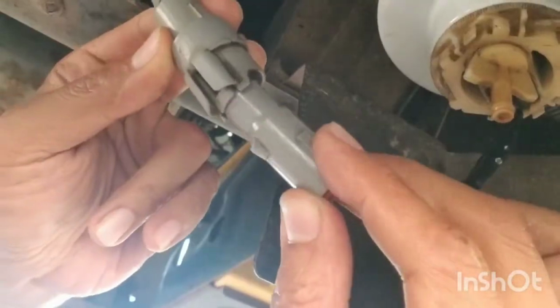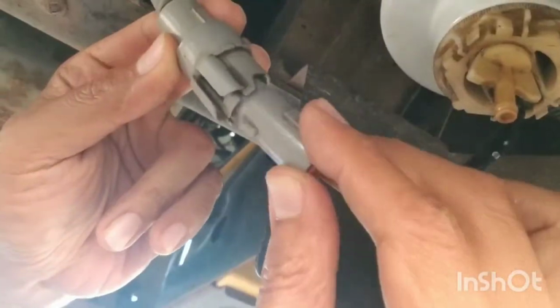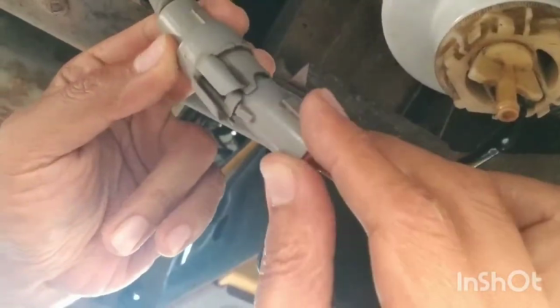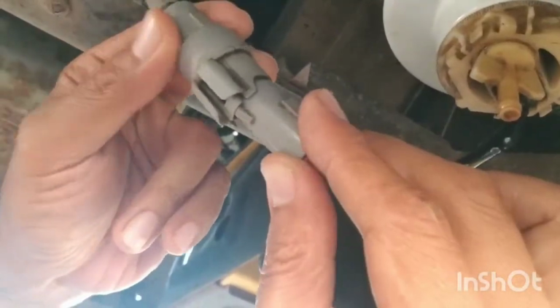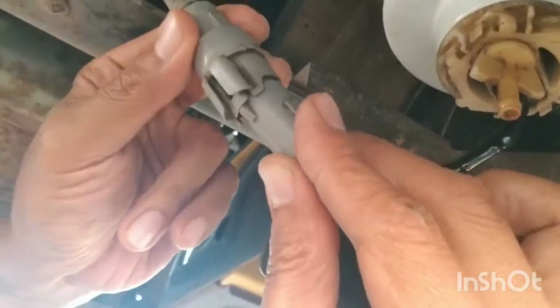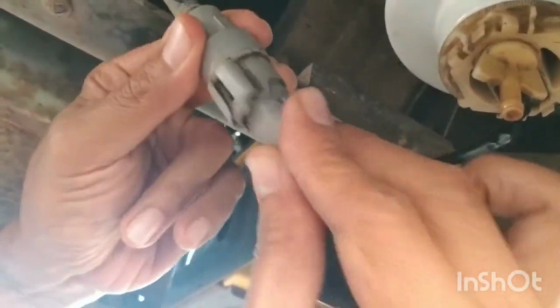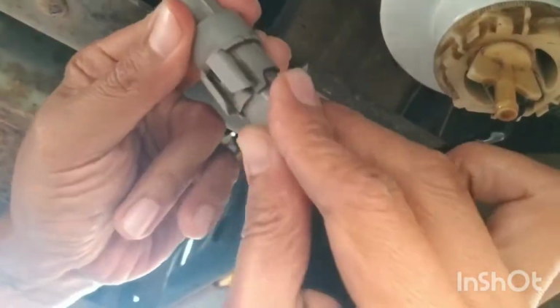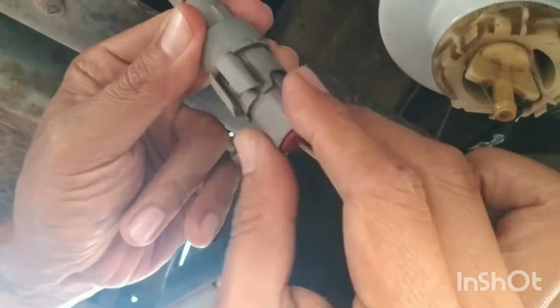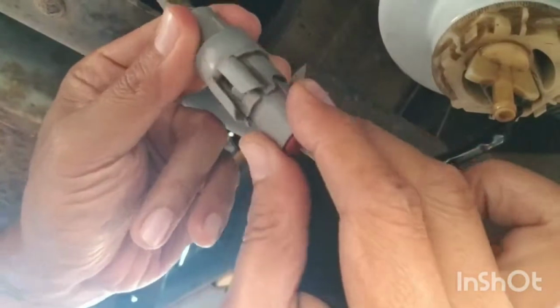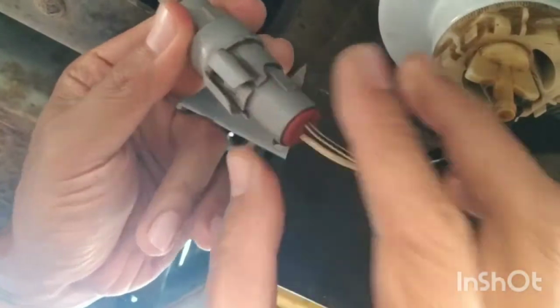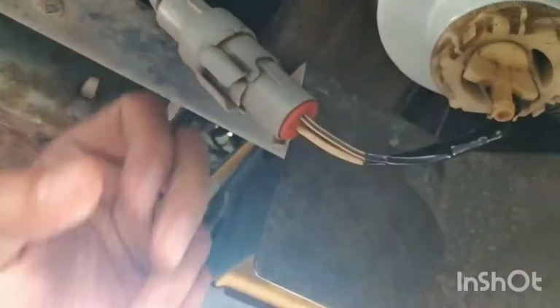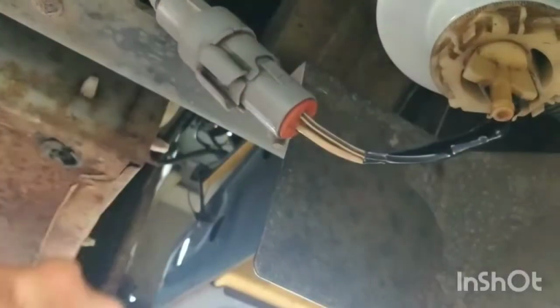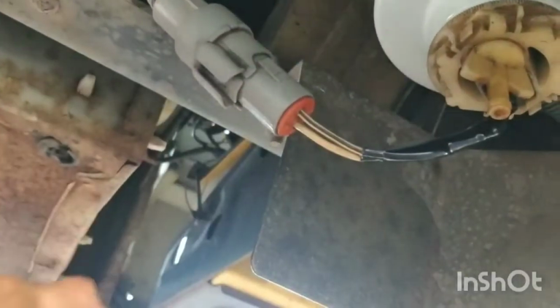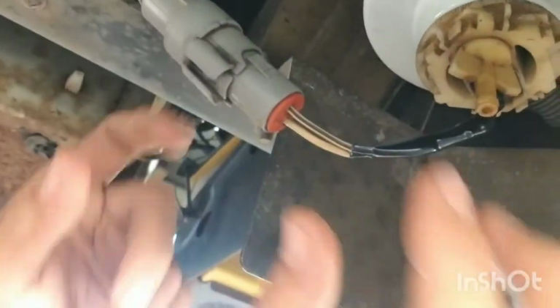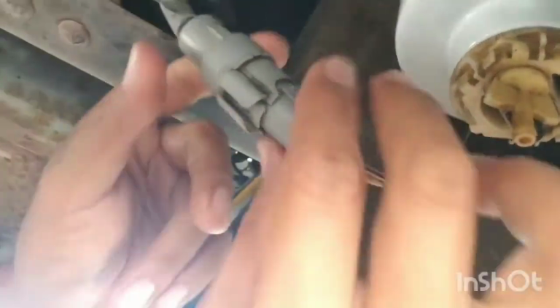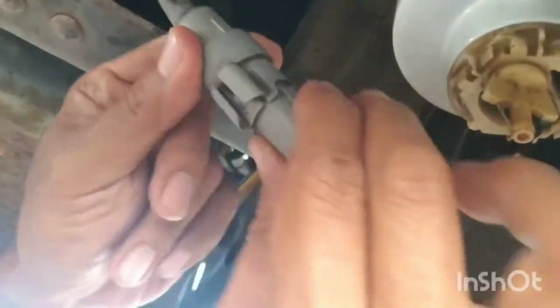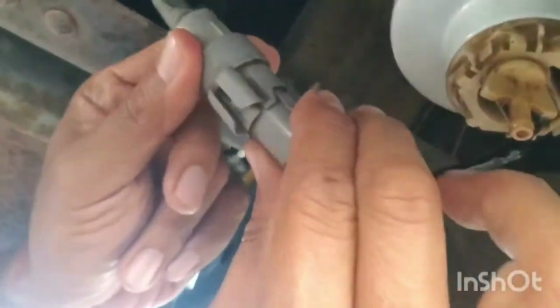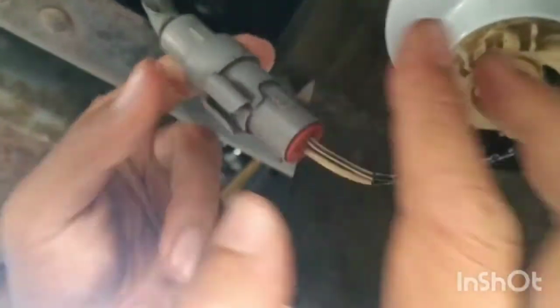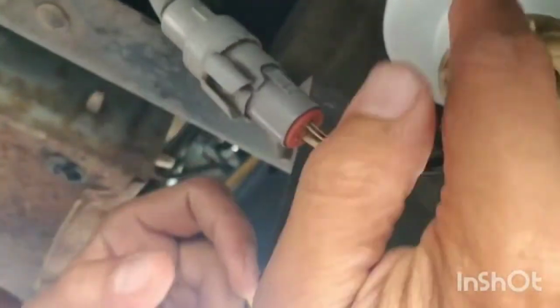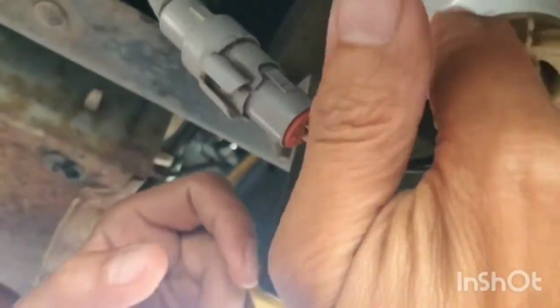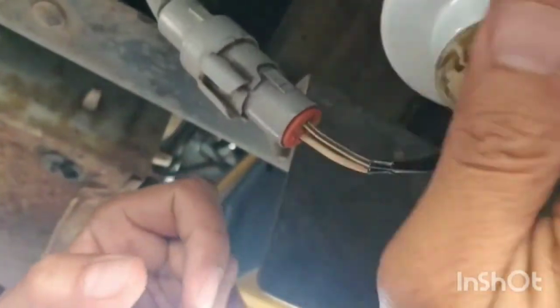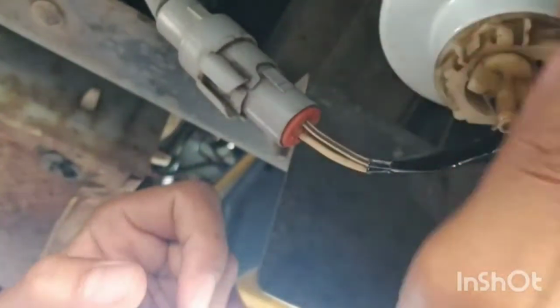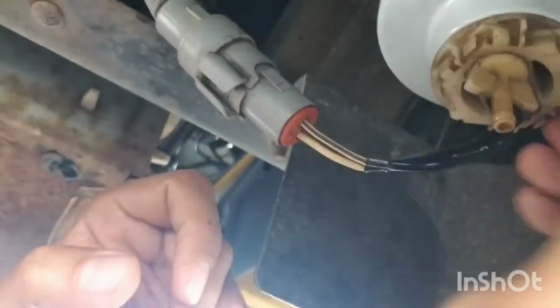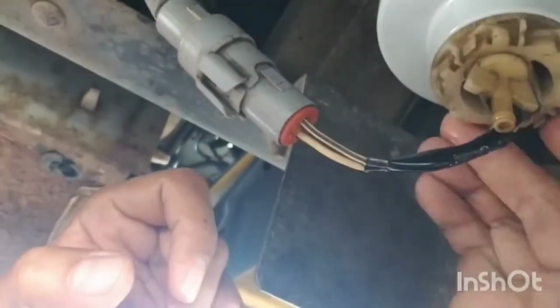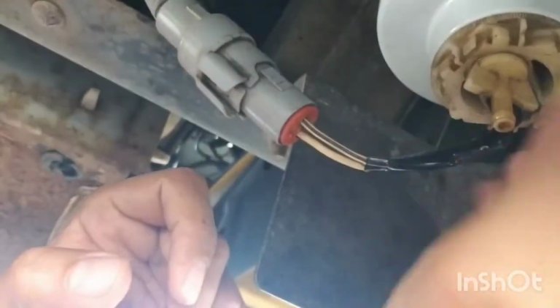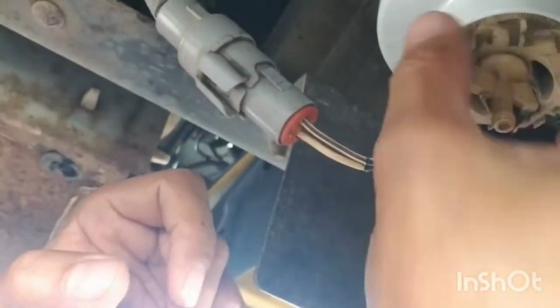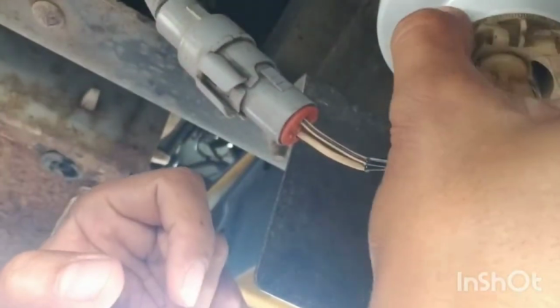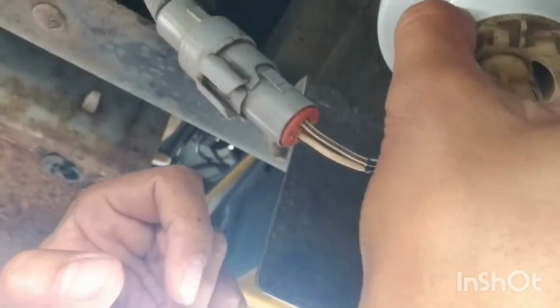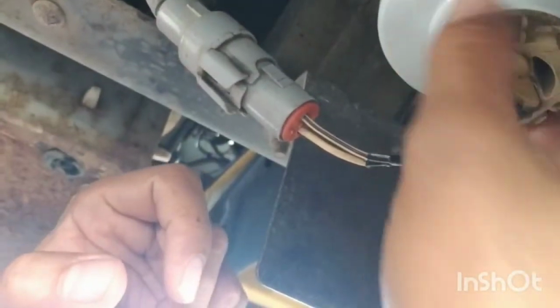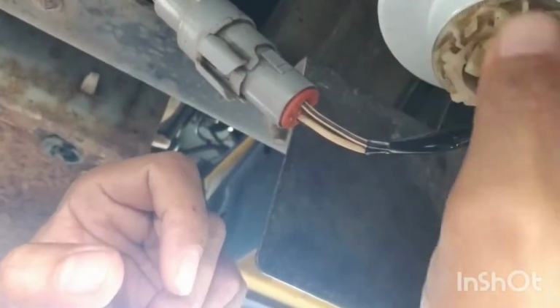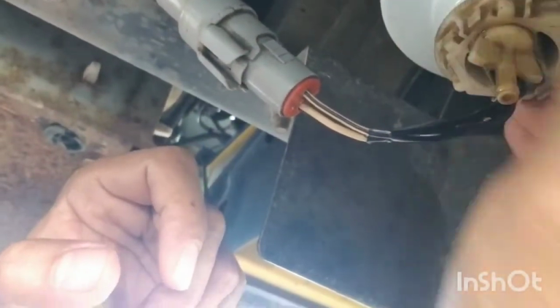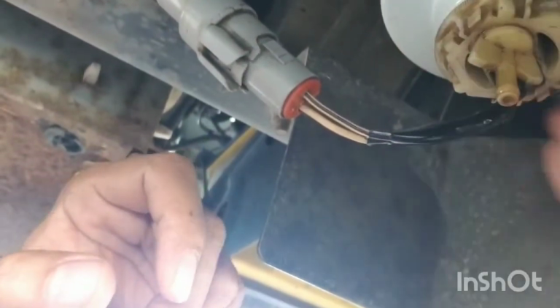Reconnect the electrical harness for the water separator and just check for leaks around this area here.